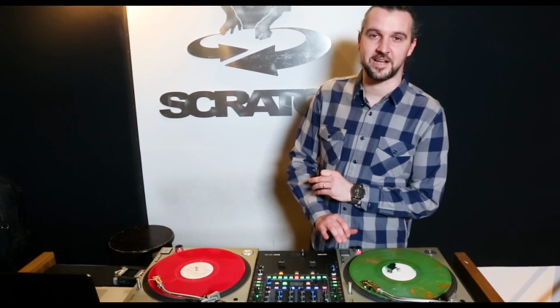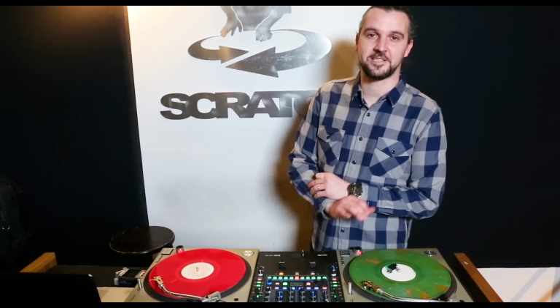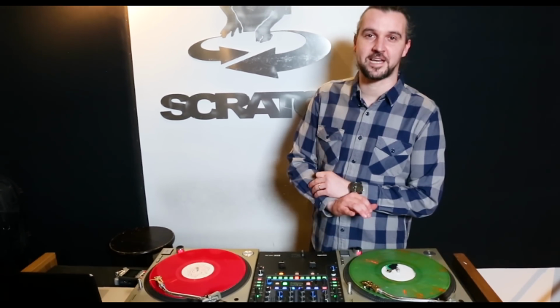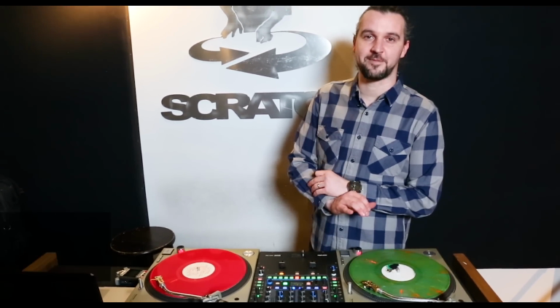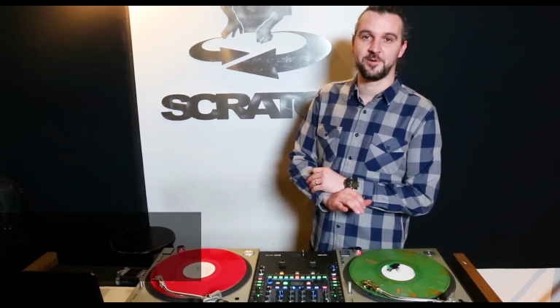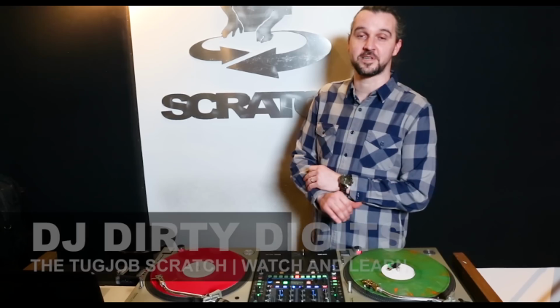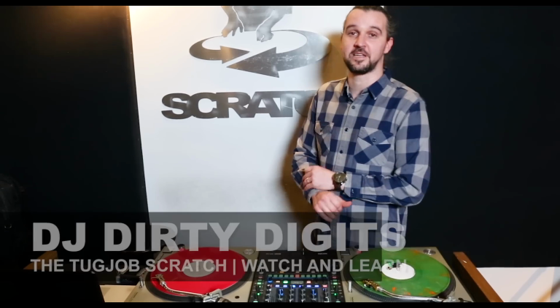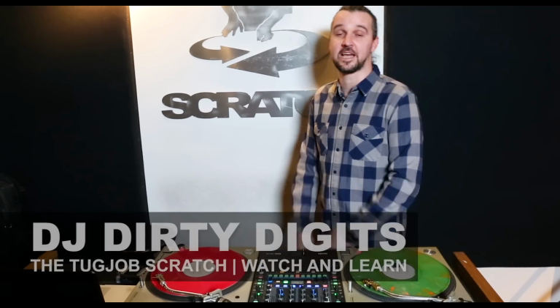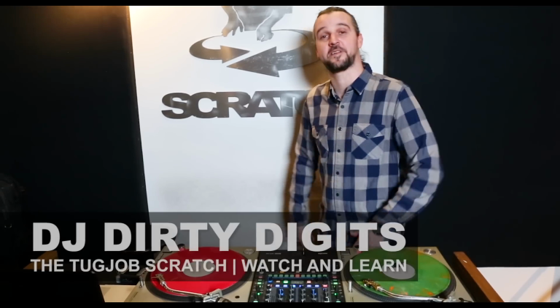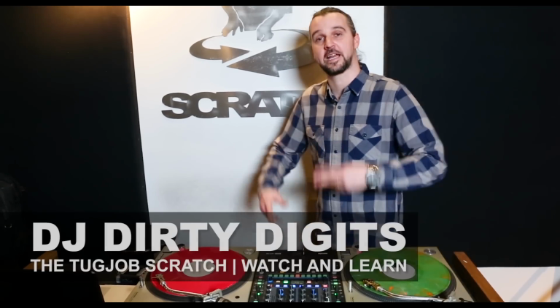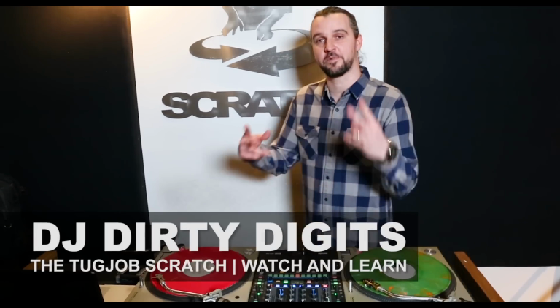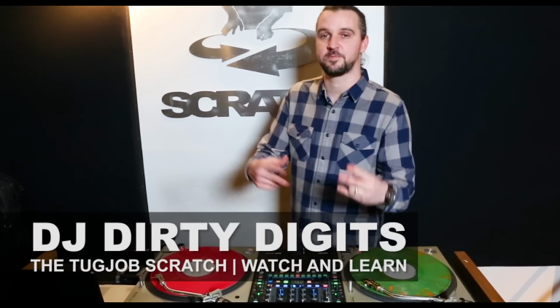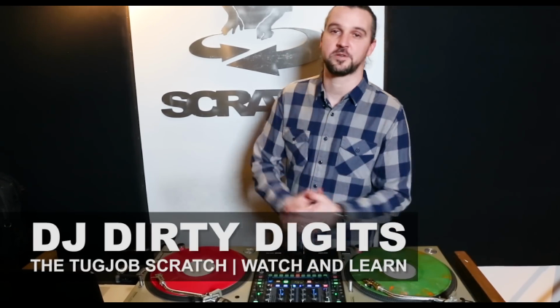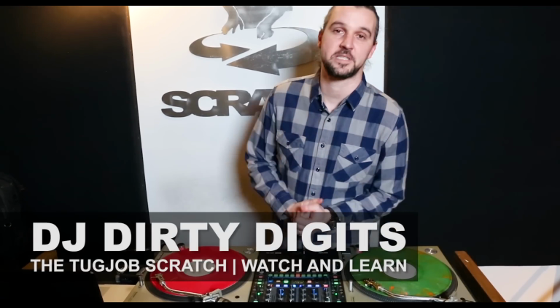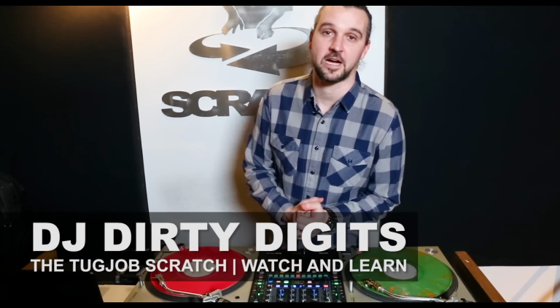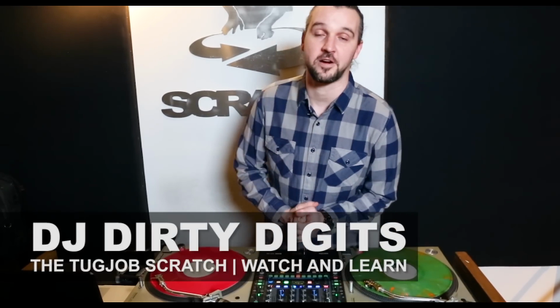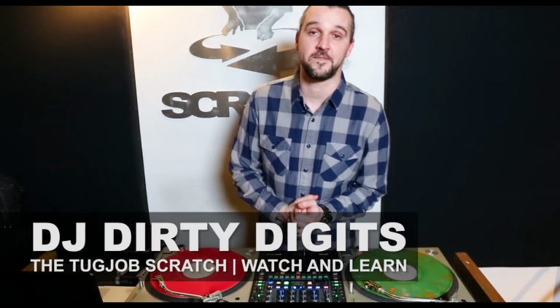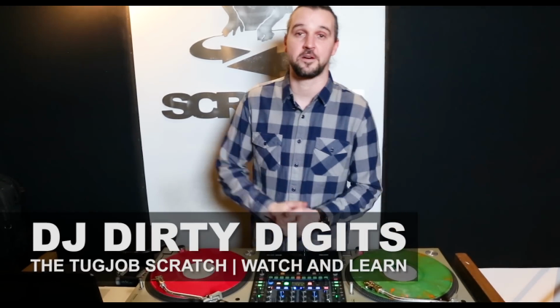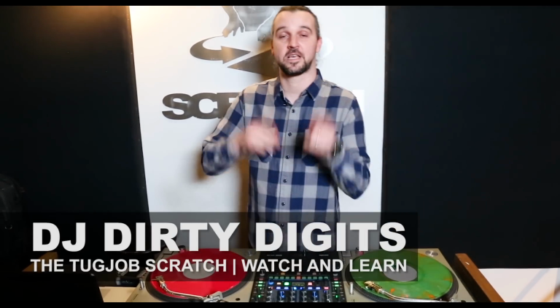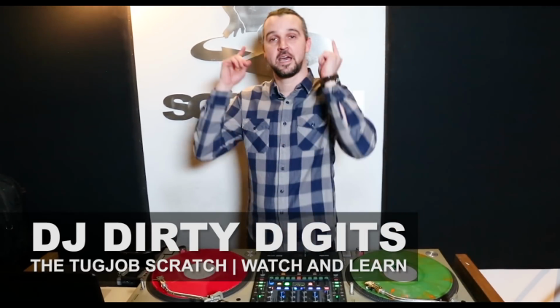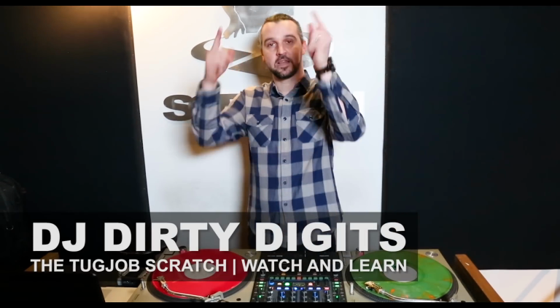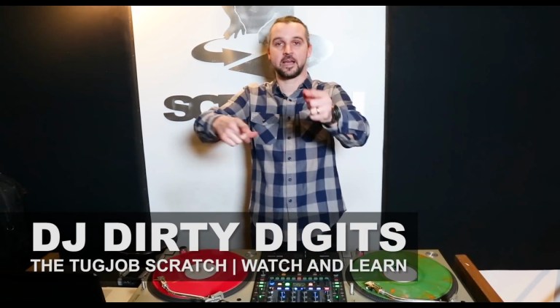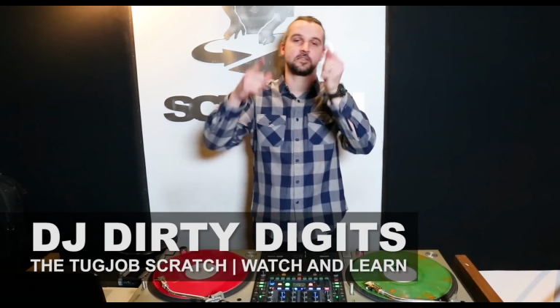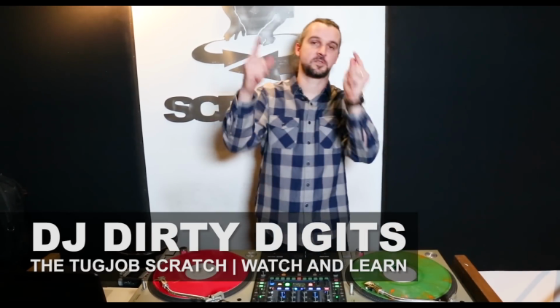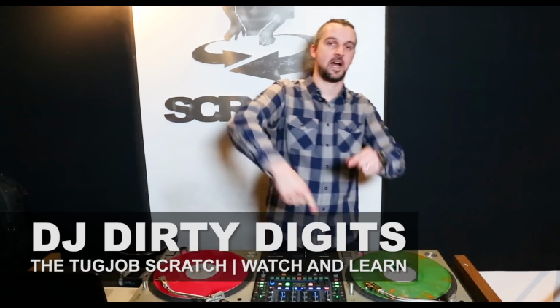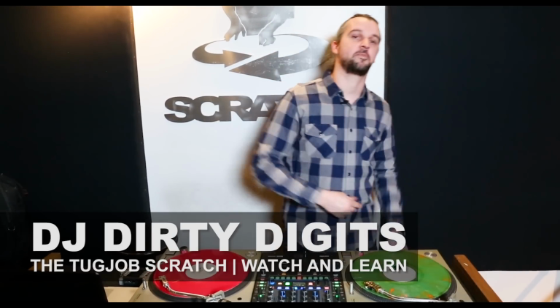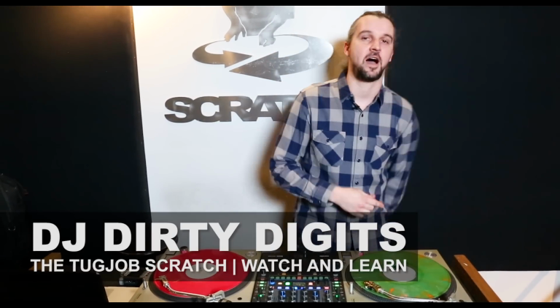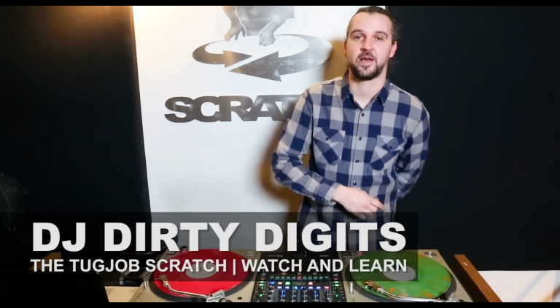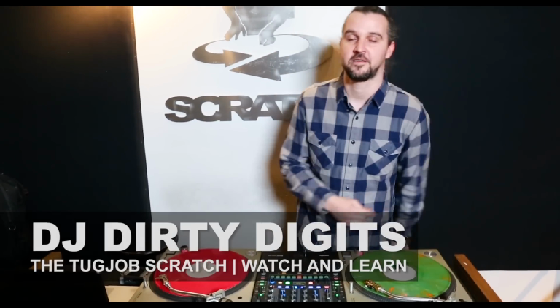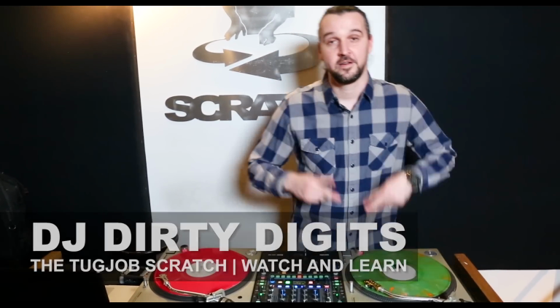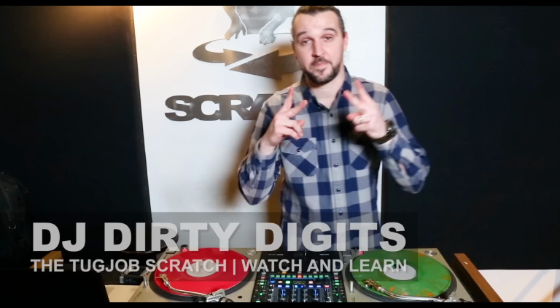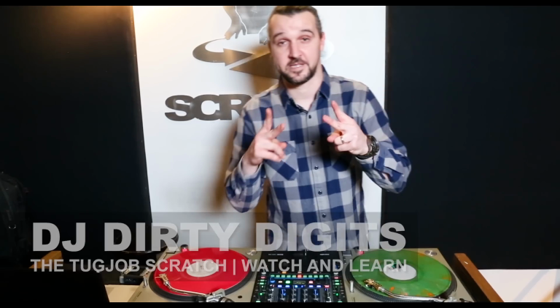Scratch DJ Academy, New York City. Thanks for hanging out with us. Be sure to check out our other videos. Hit like, subscribe, comment. Peace.